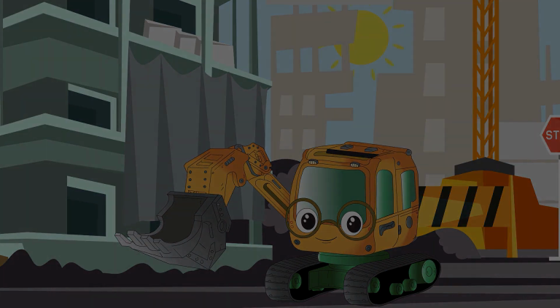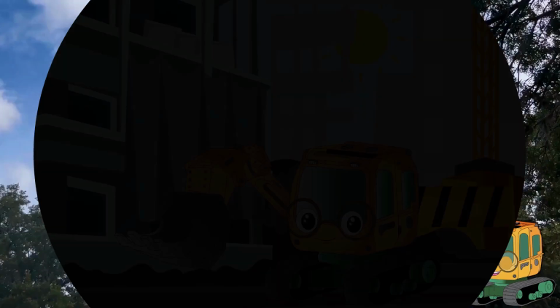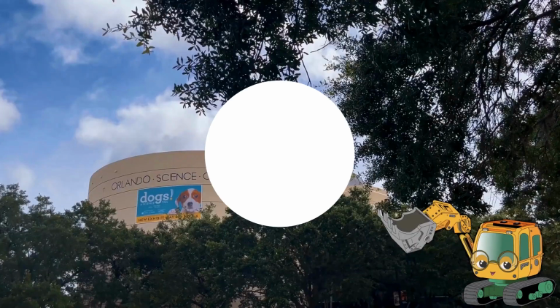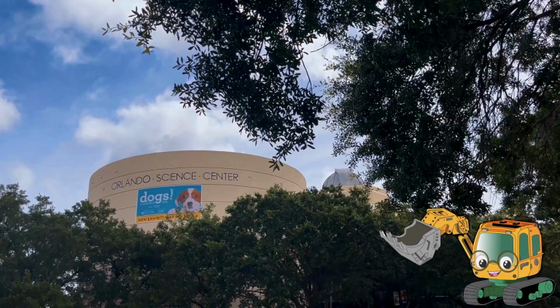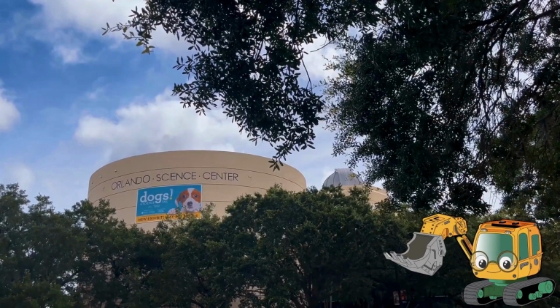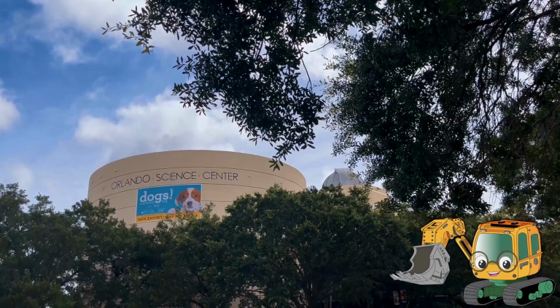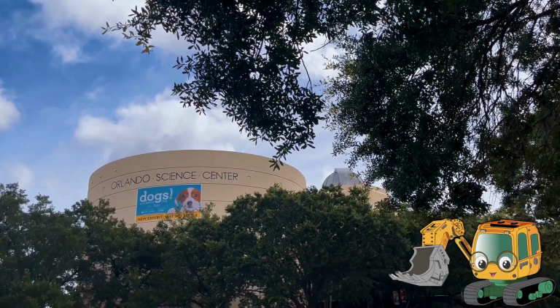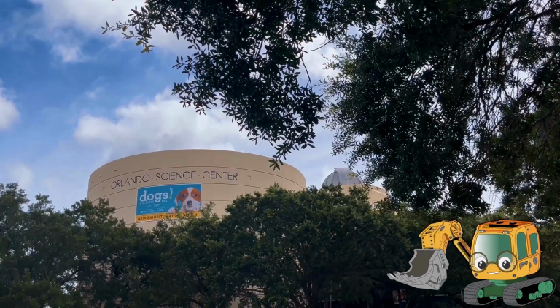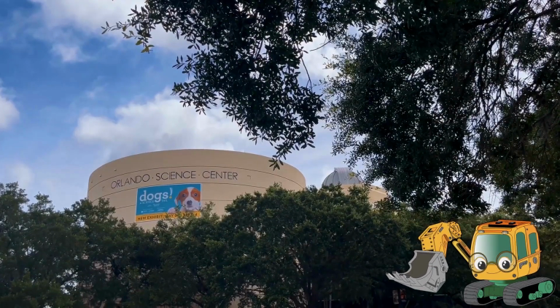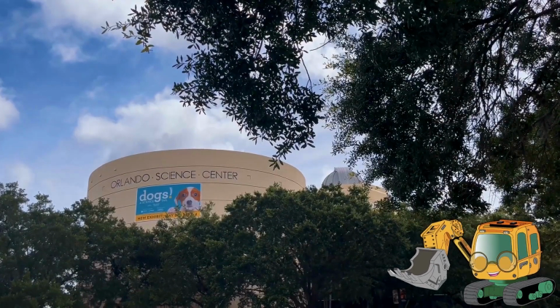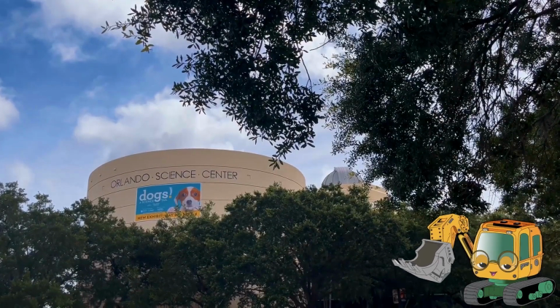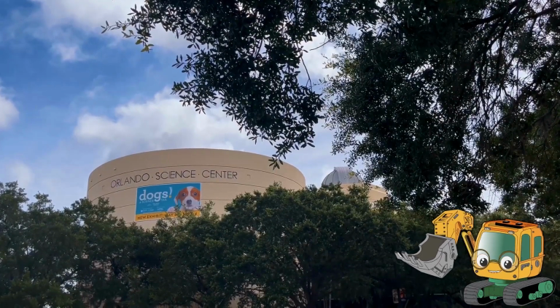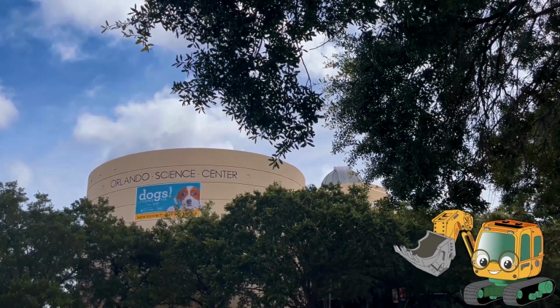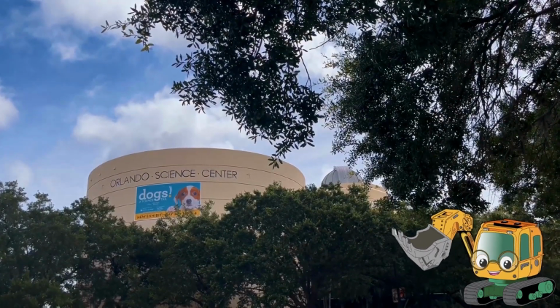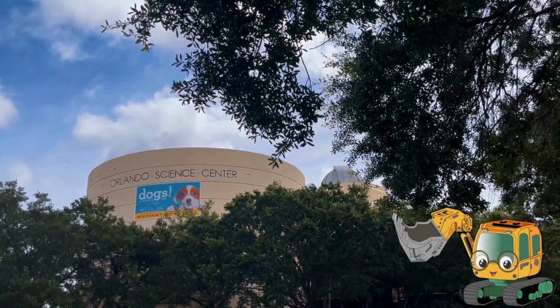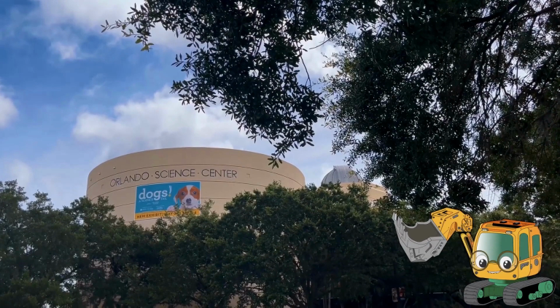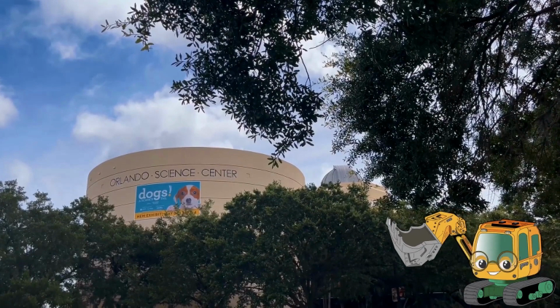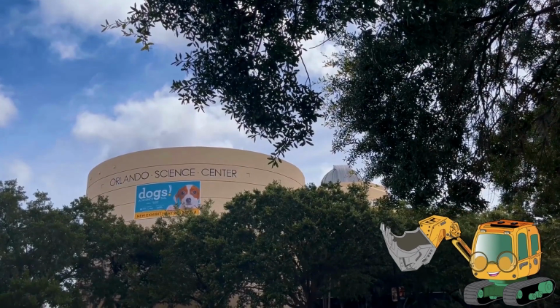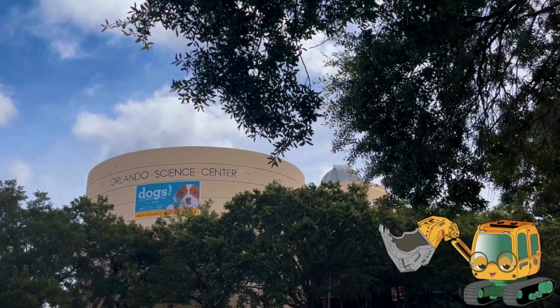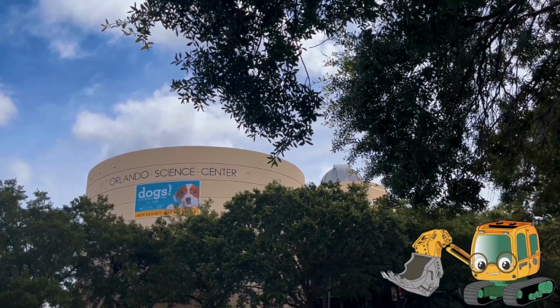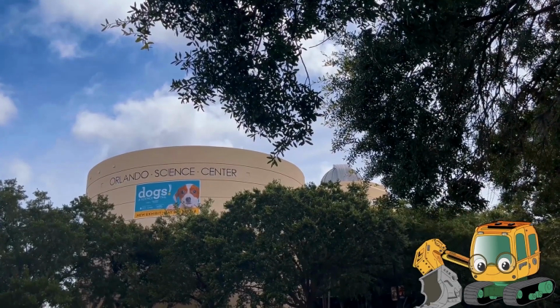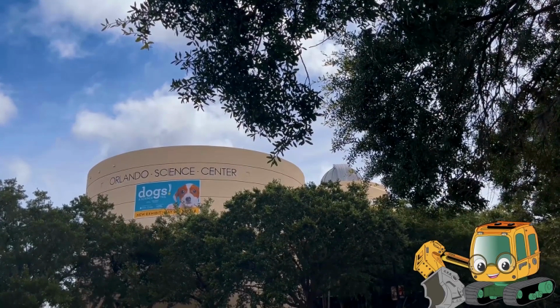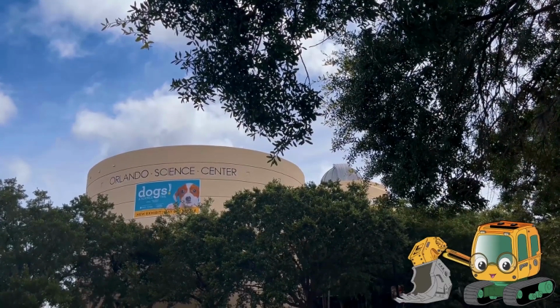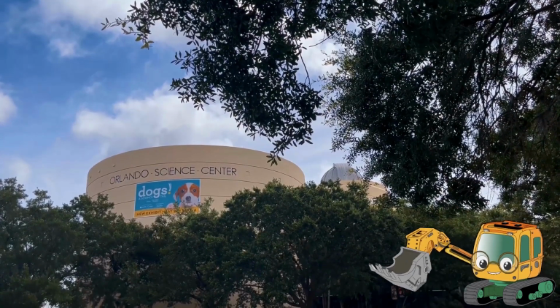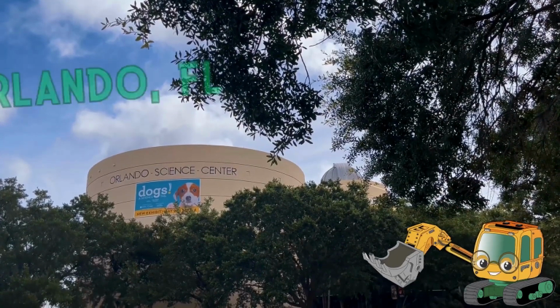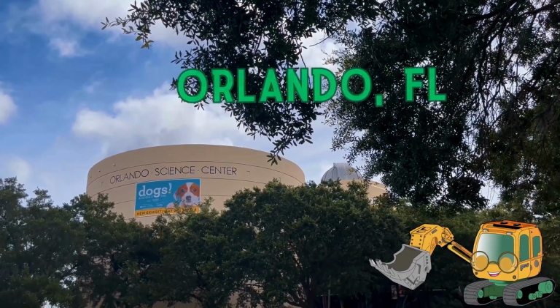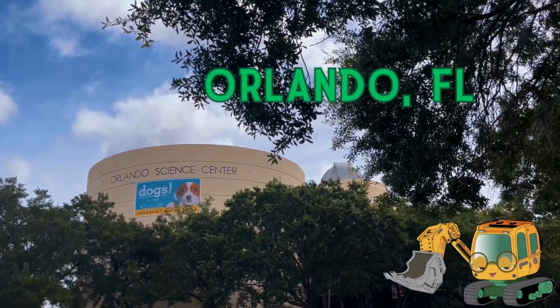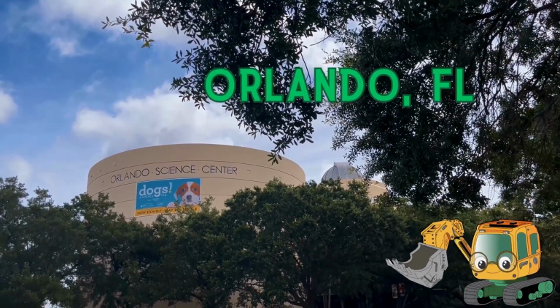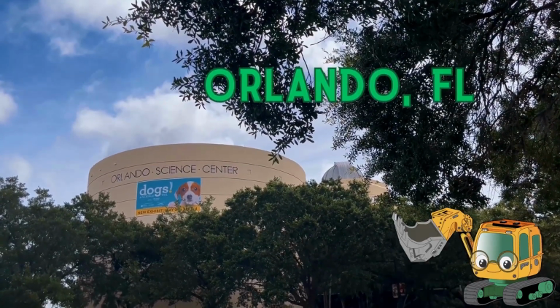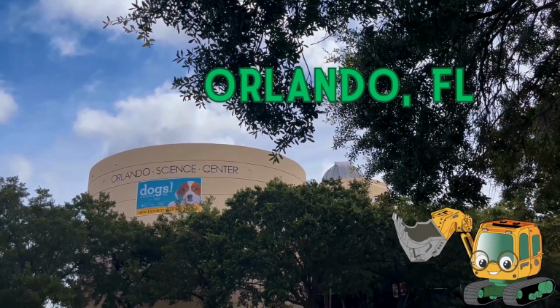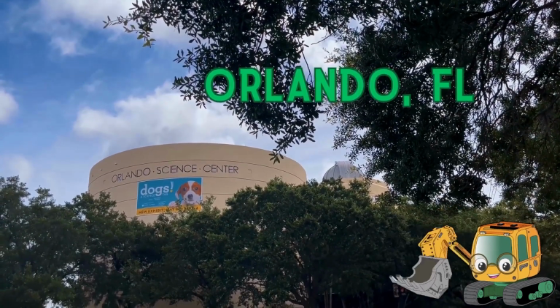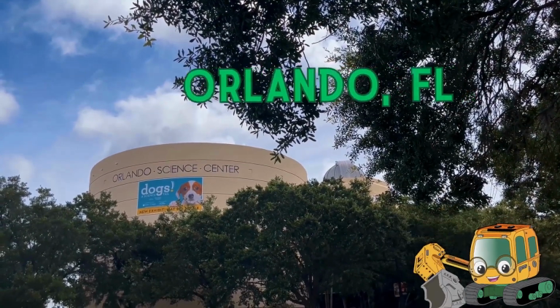Hi kids! Let's learn more about dinosaurs at the Orlando Science Center in Orlando, Florida. Let's go inside!